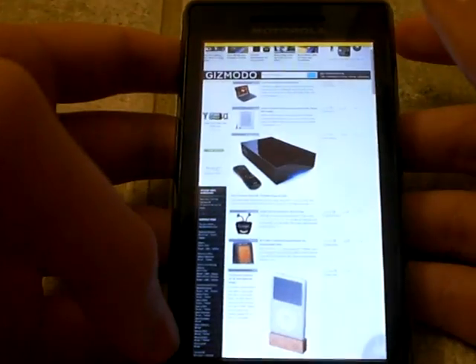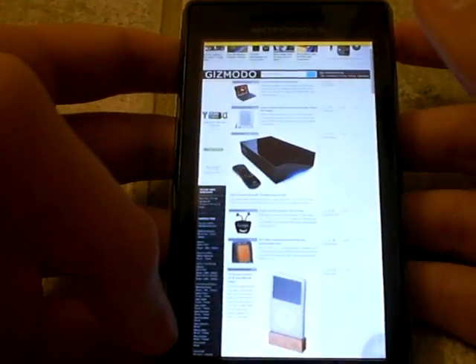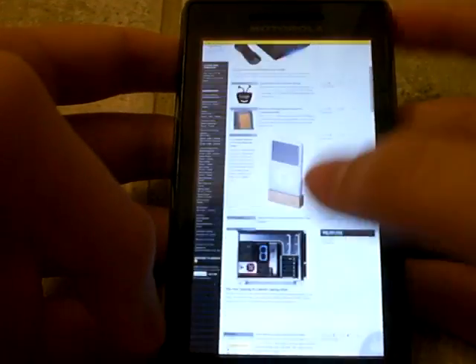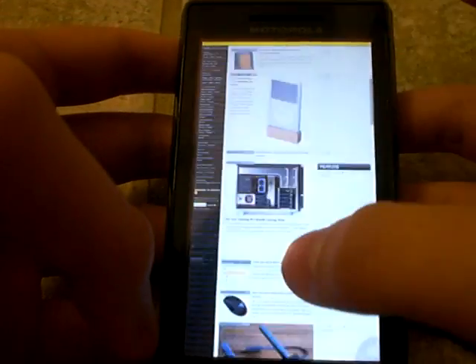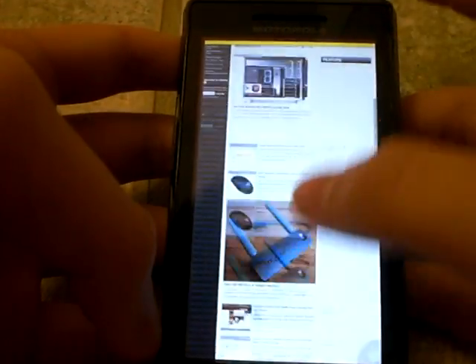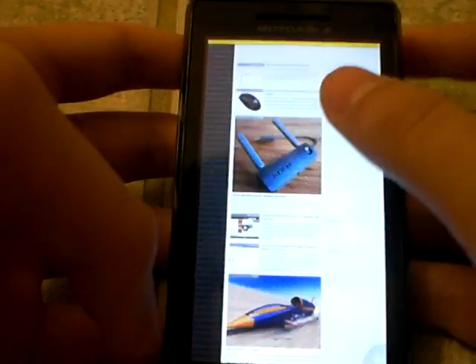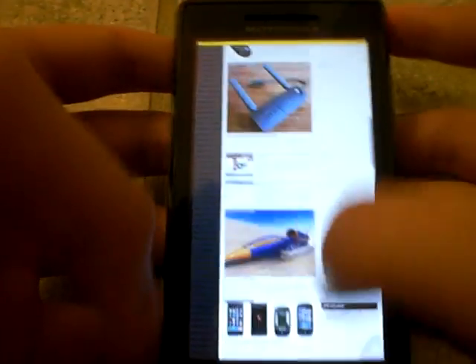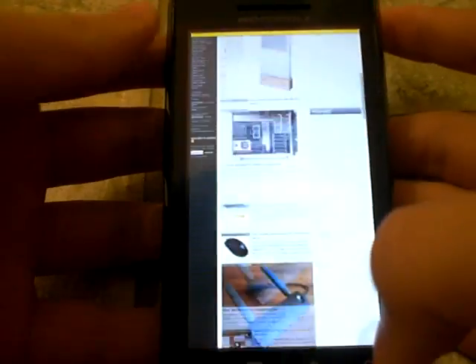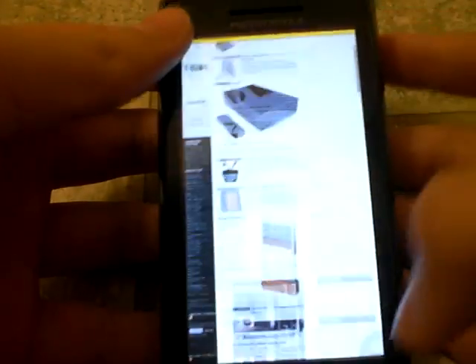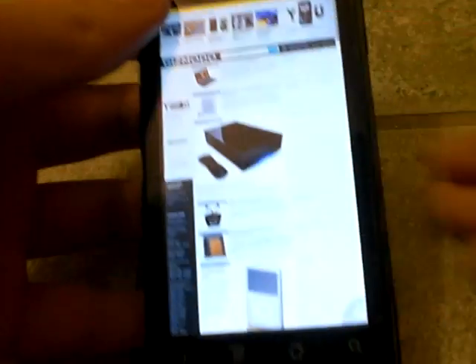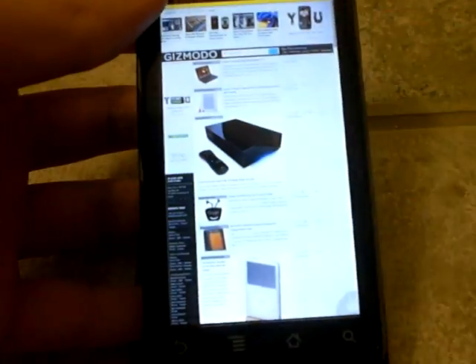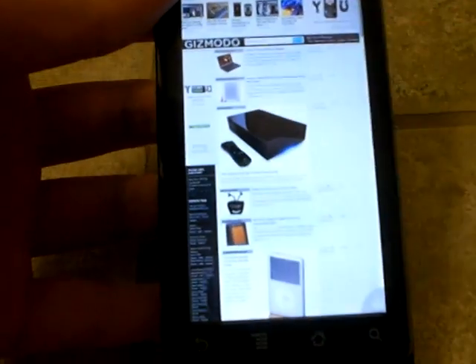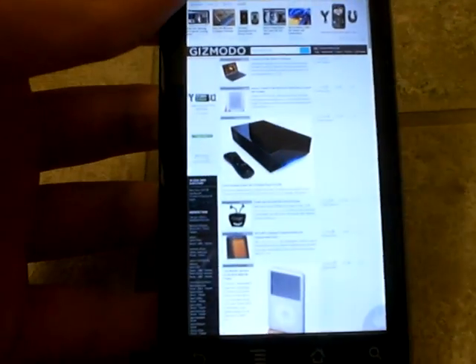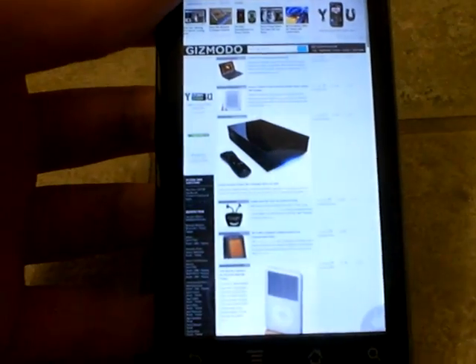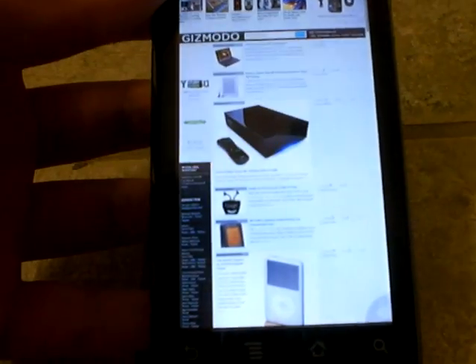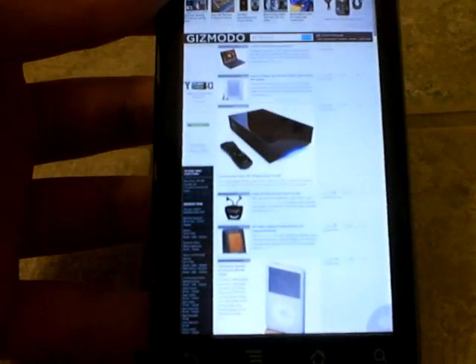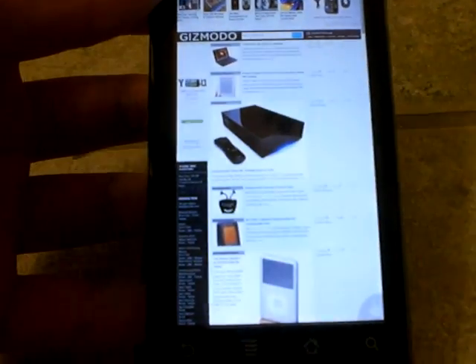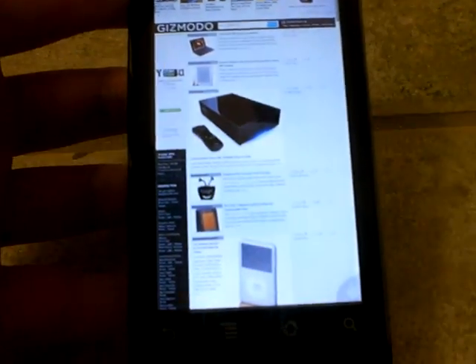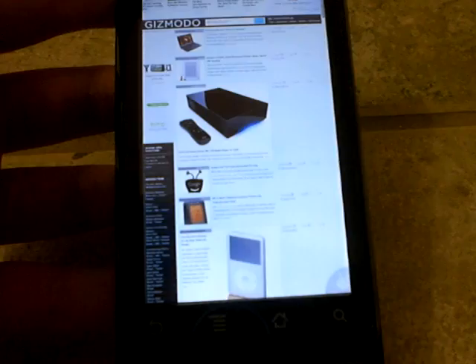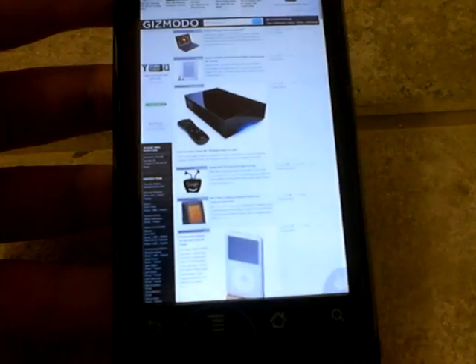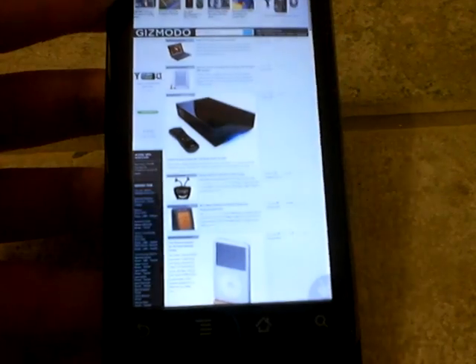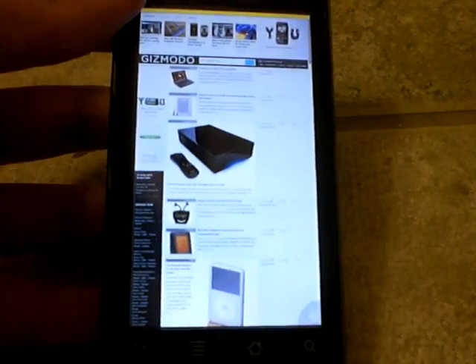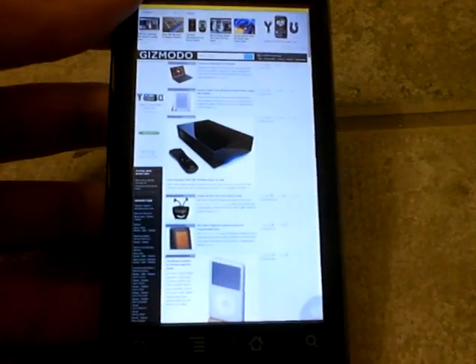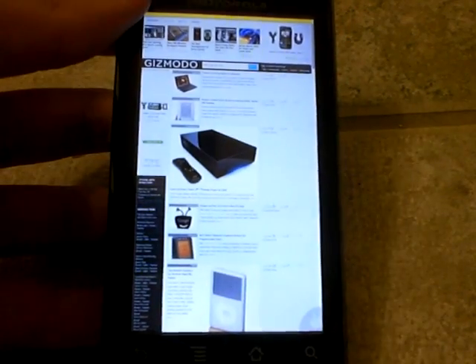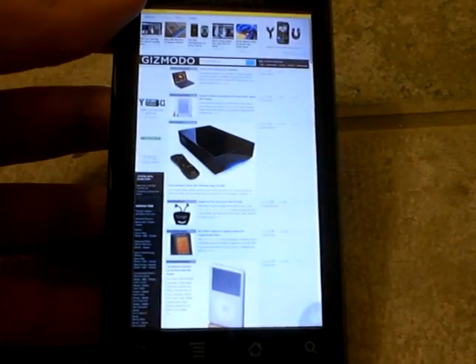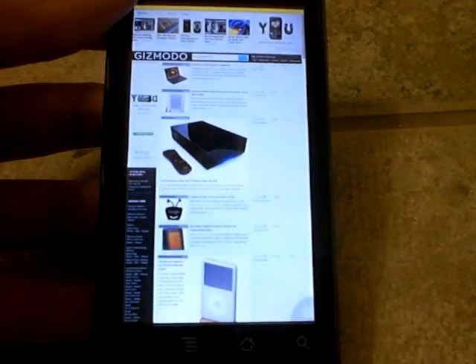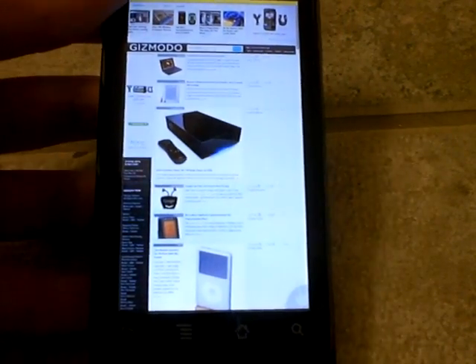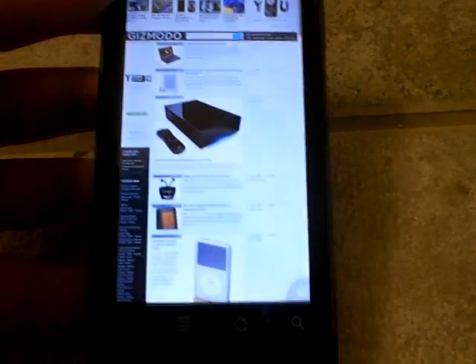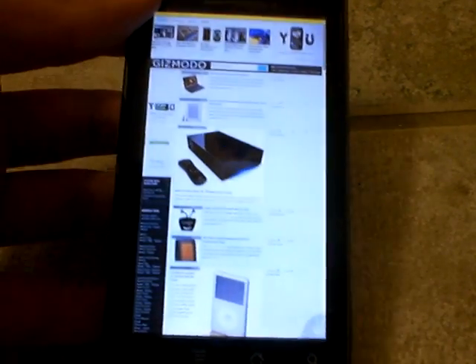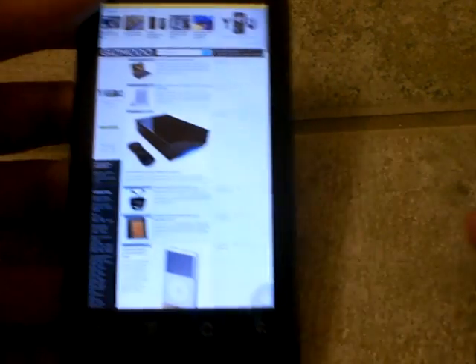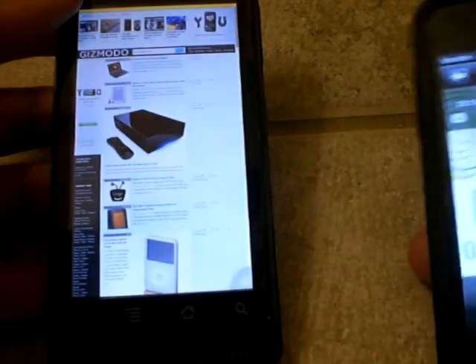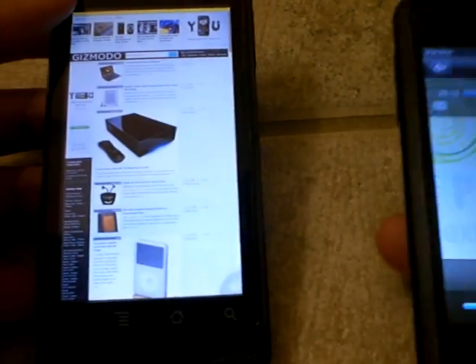Let's see, let's compare it to the iPhone OS.